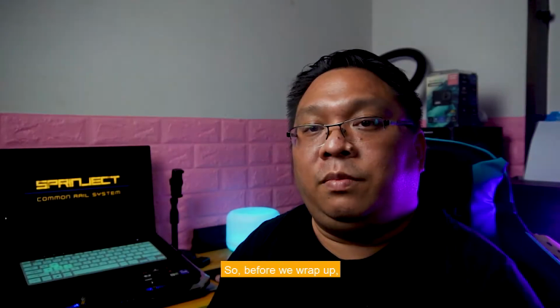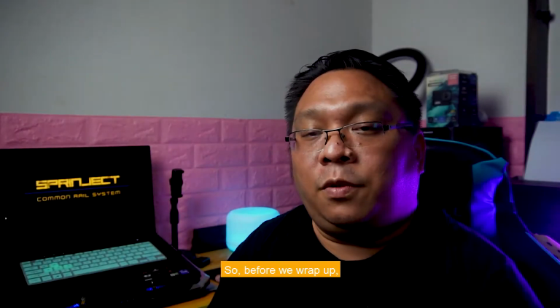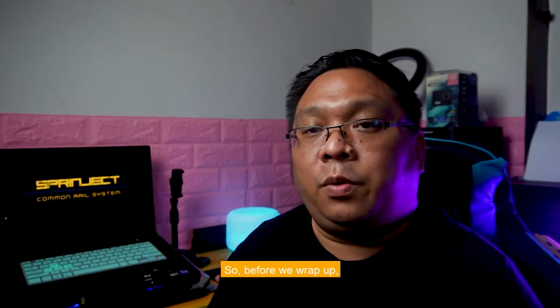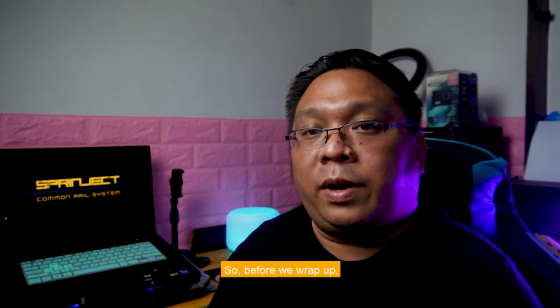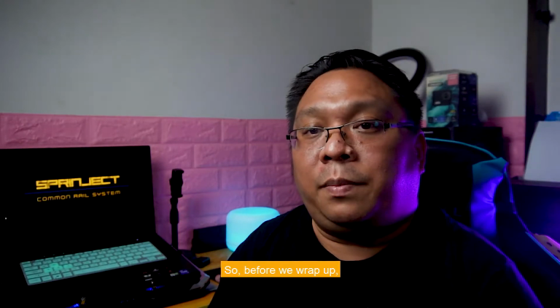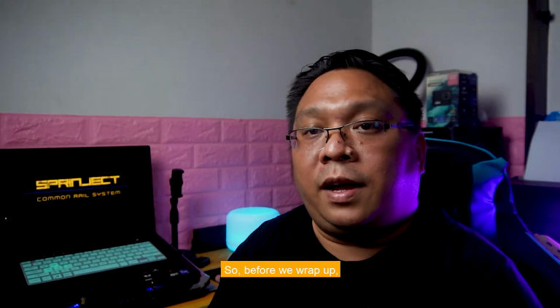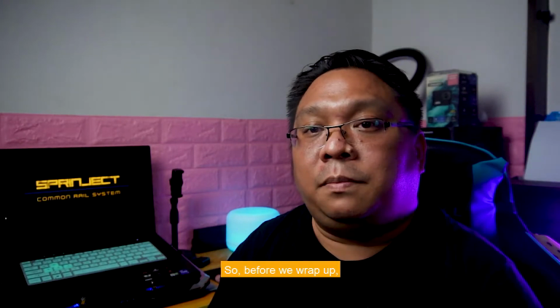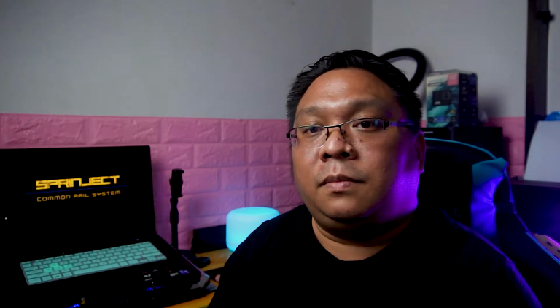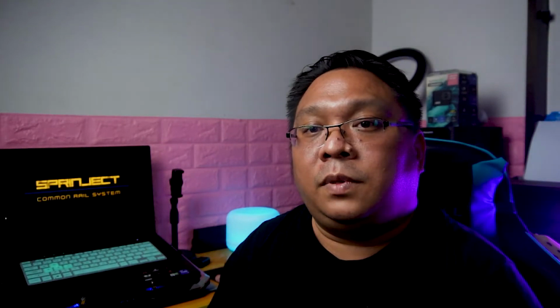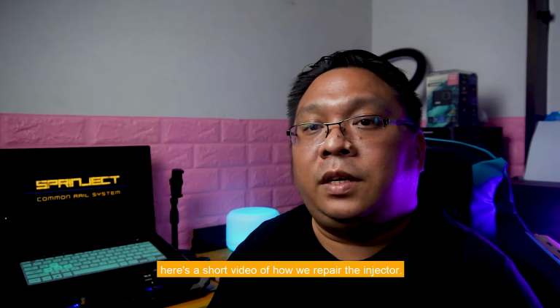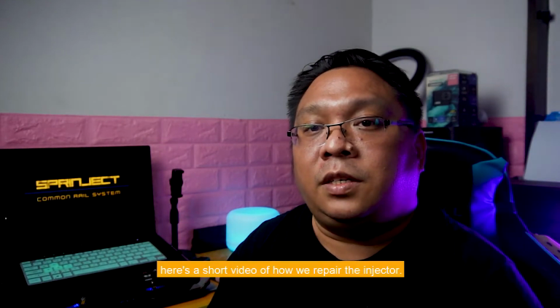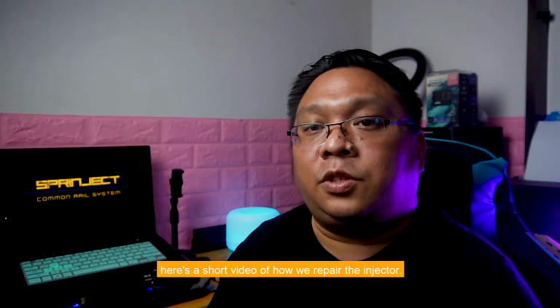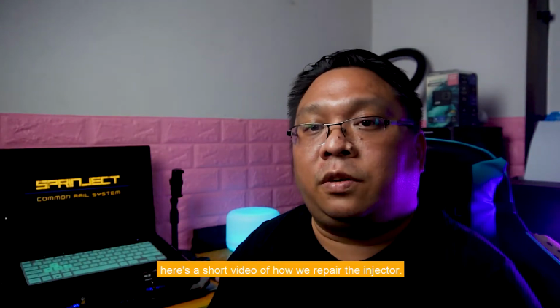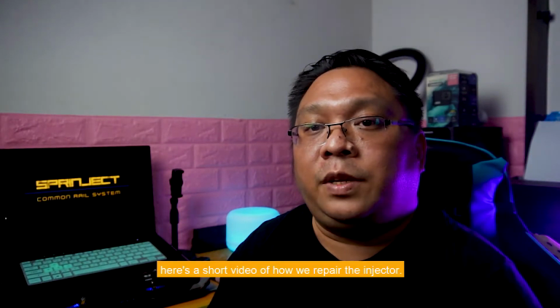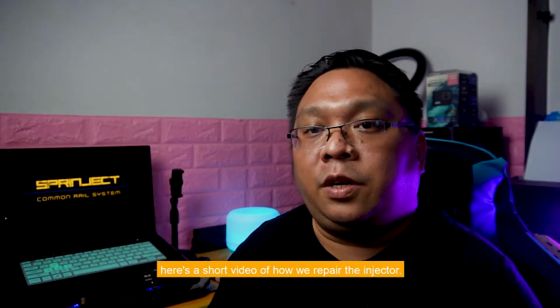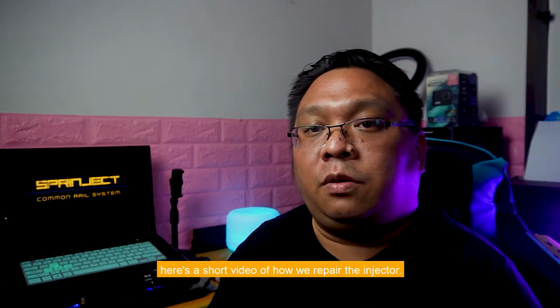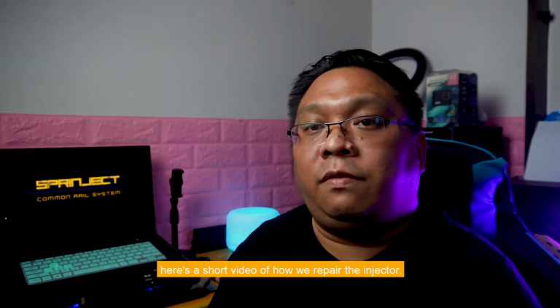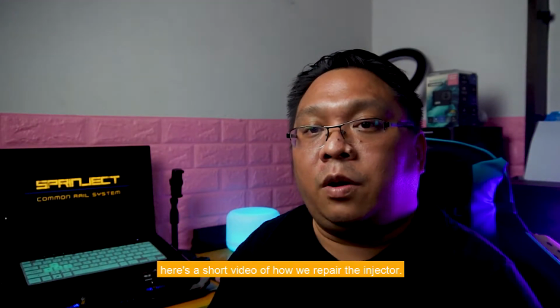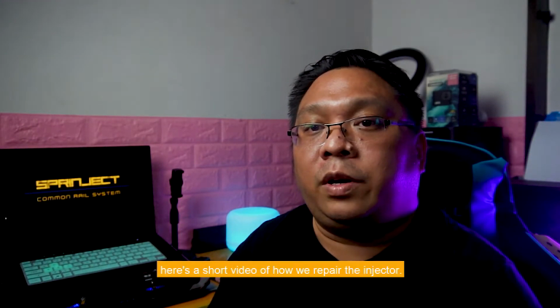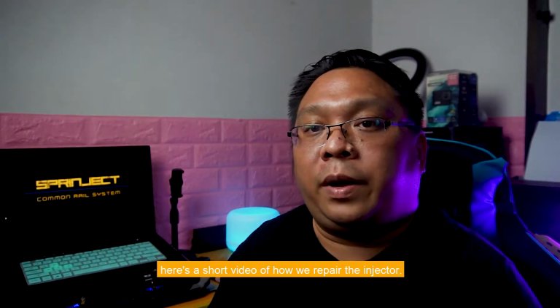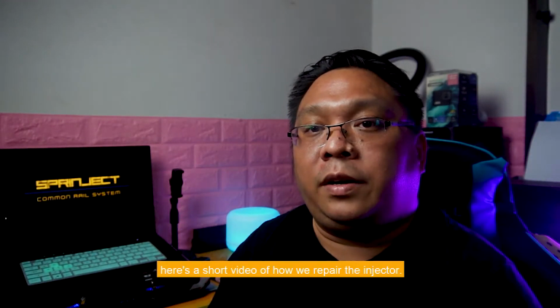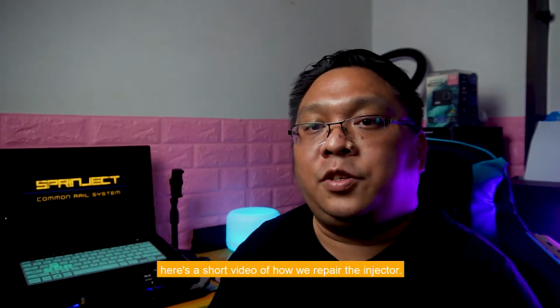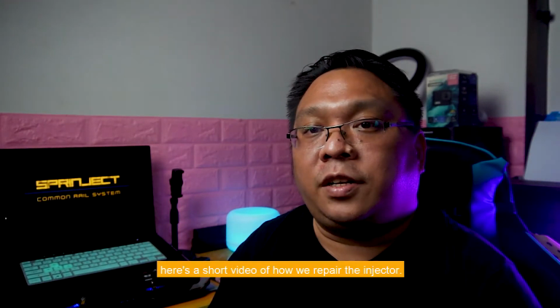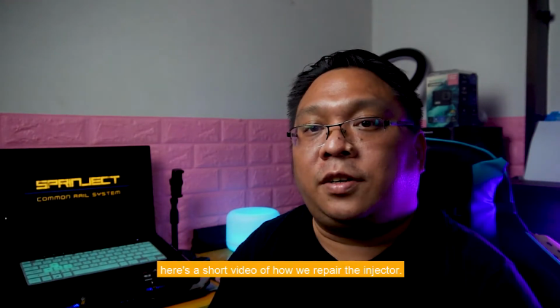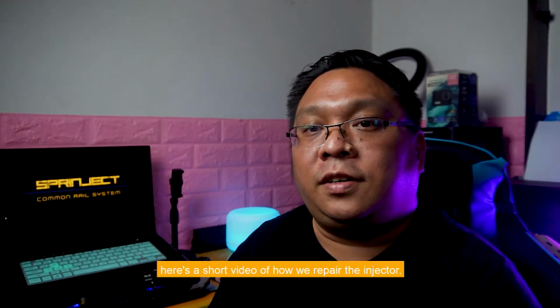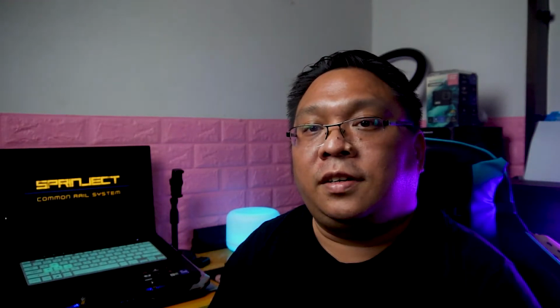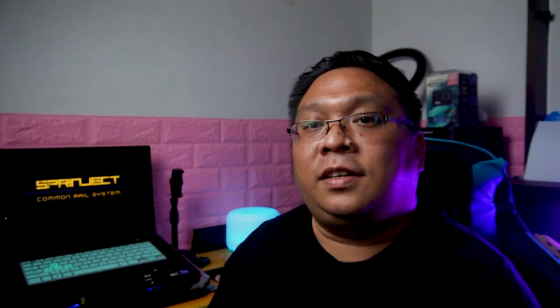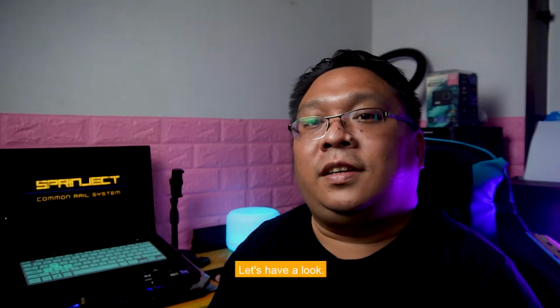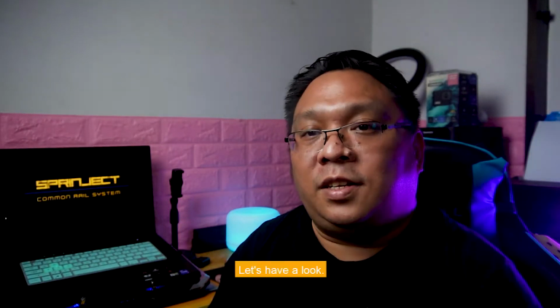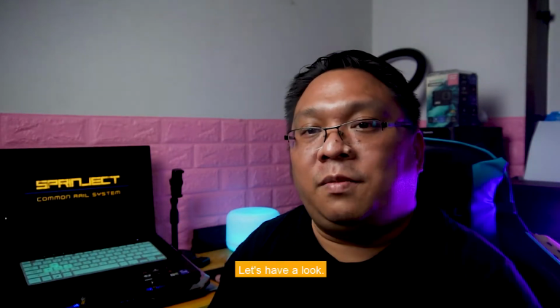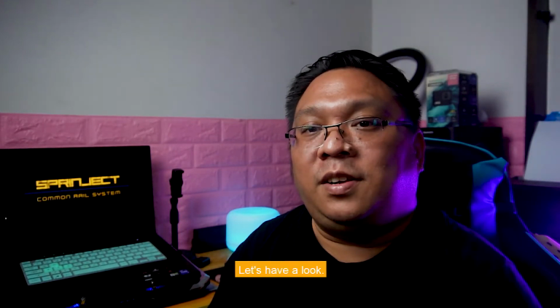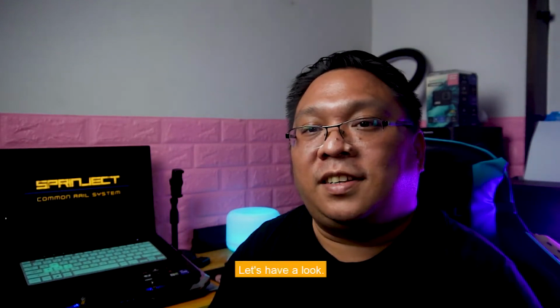Before we wrap up, here's a short video of how we repair the injector. Let's have a look!